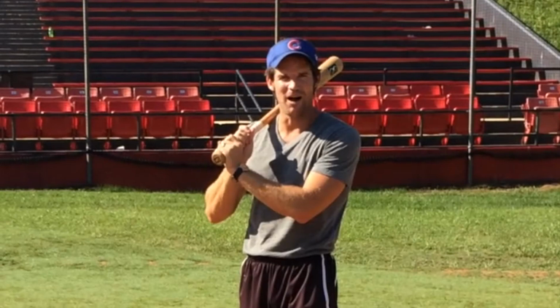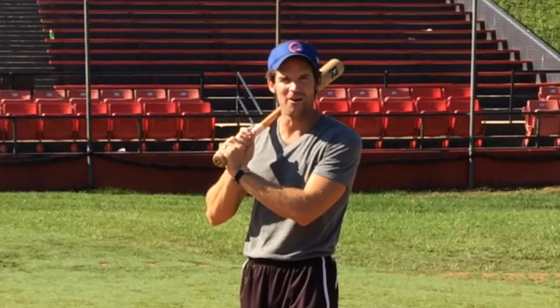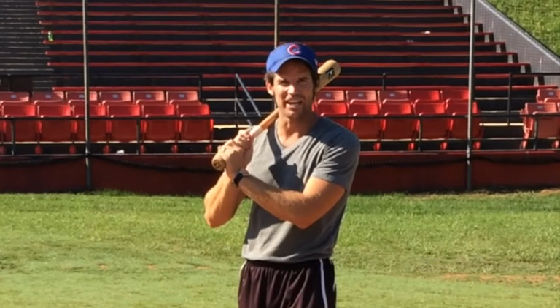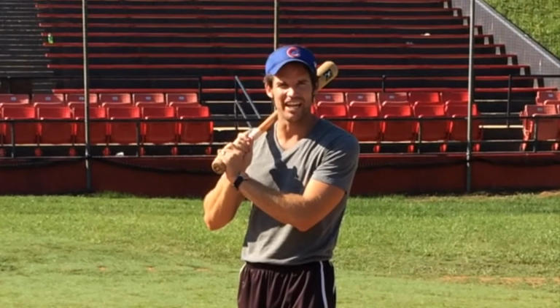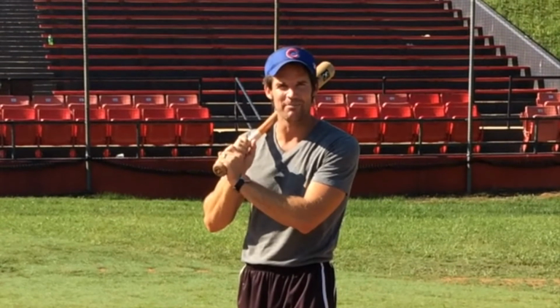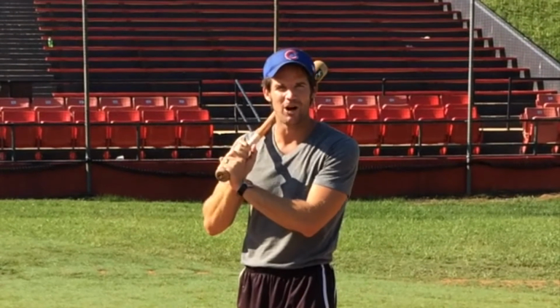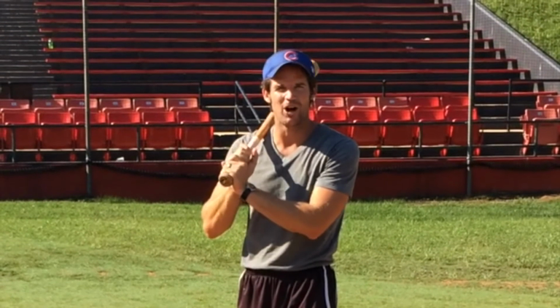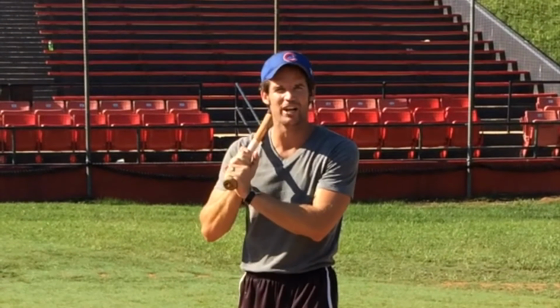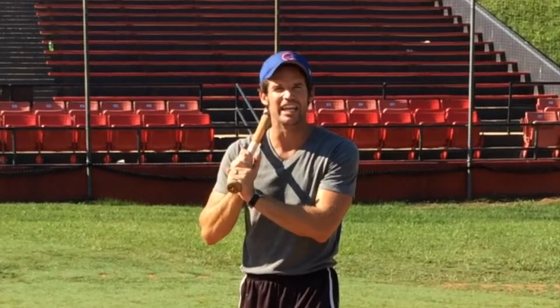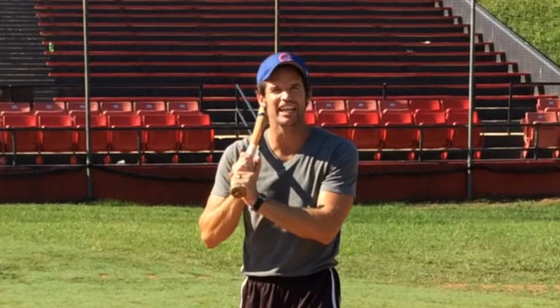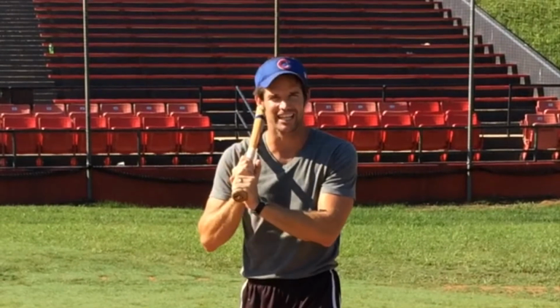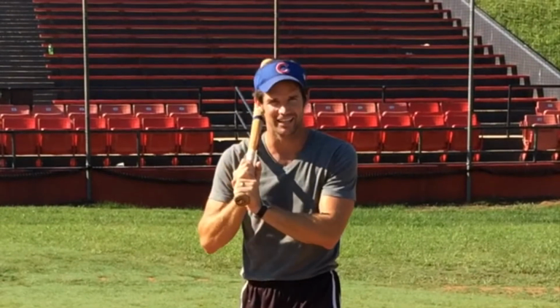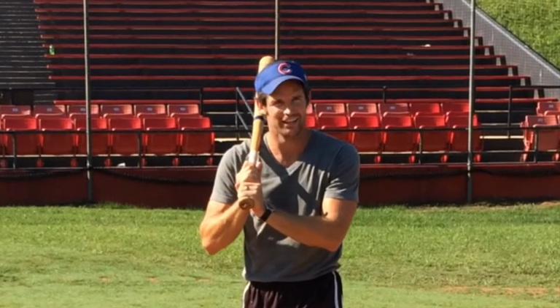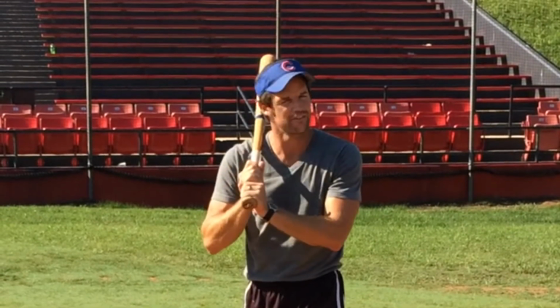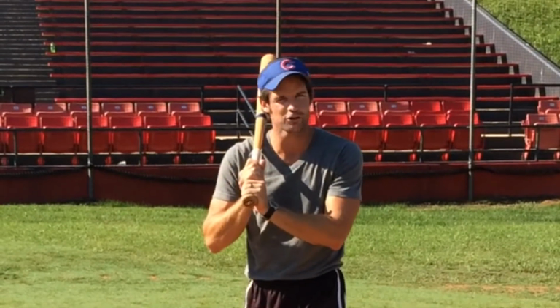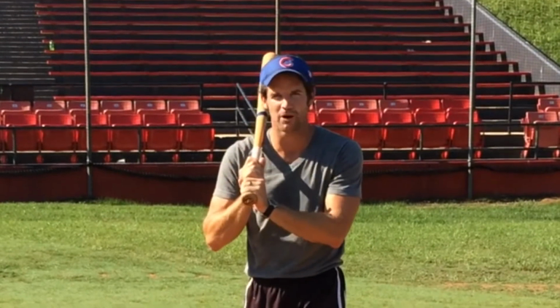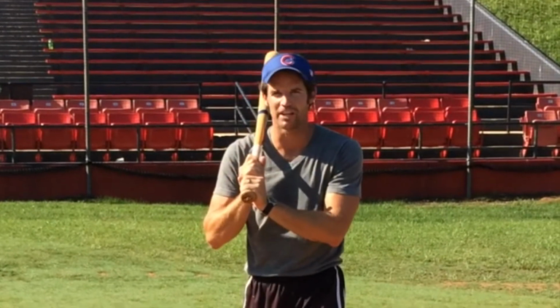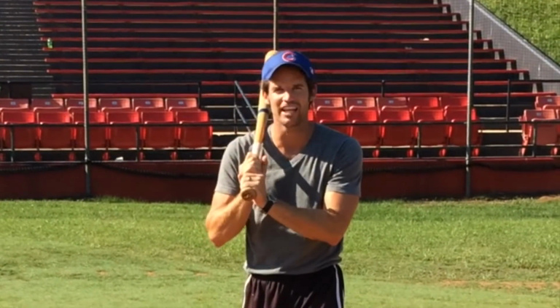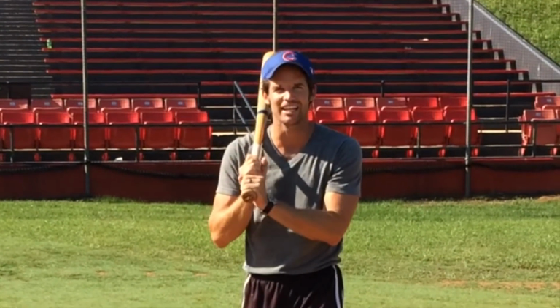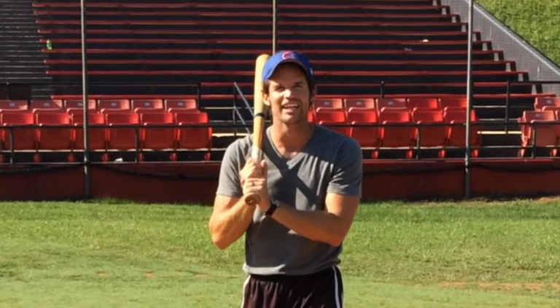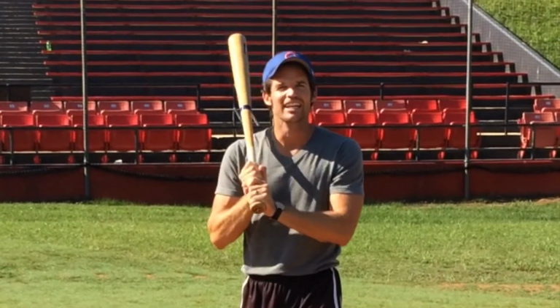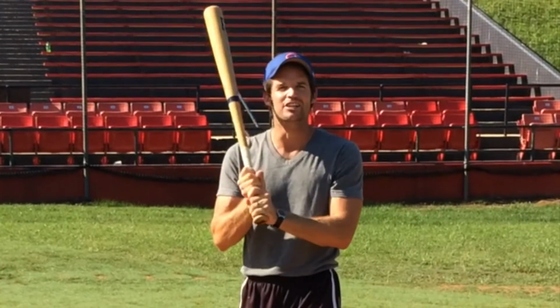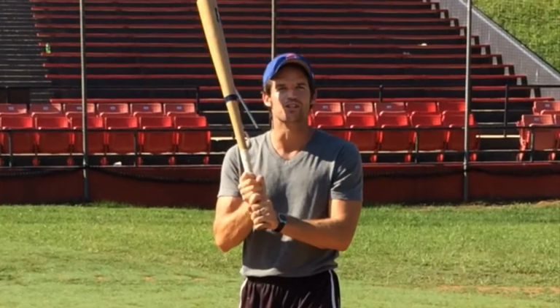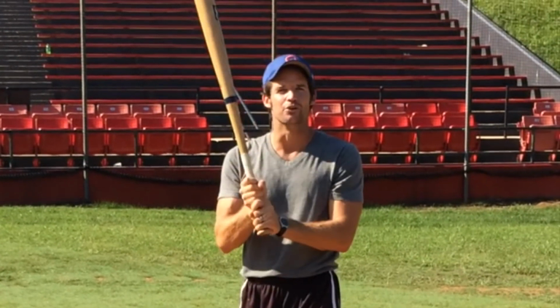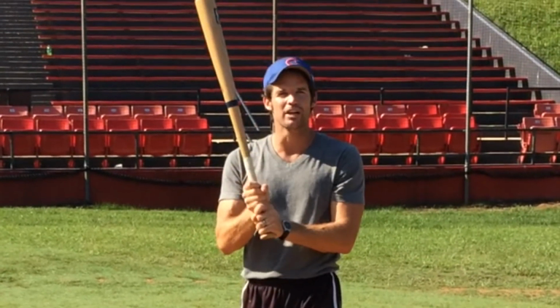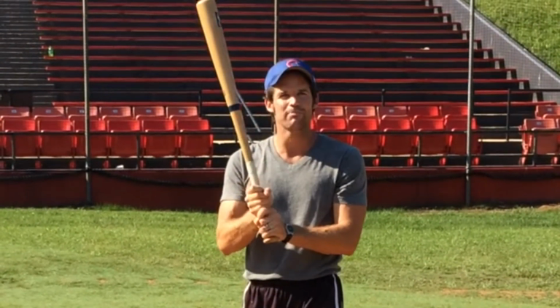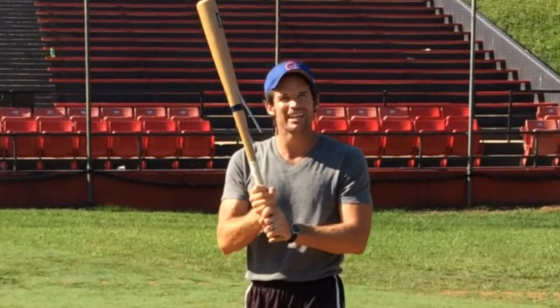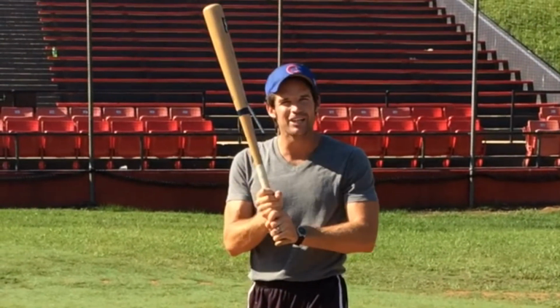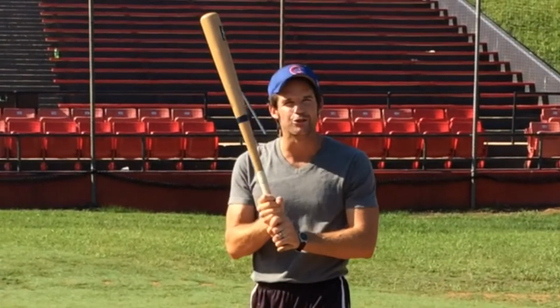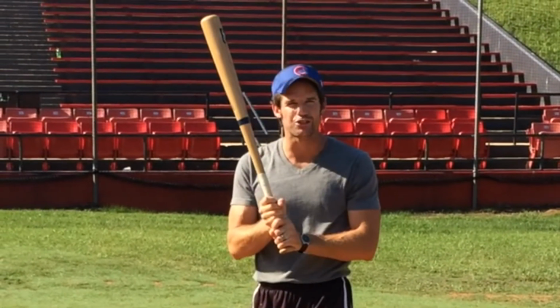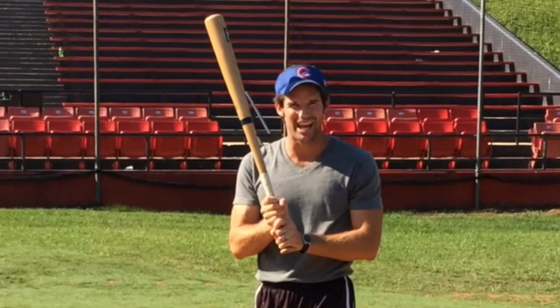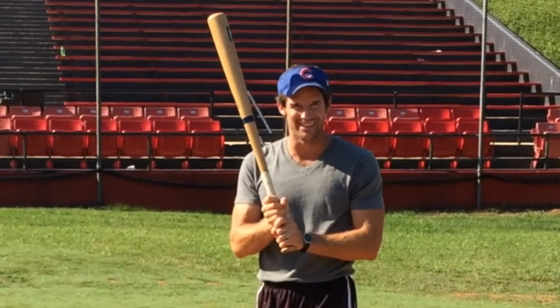Ball game on hitting. The first part of hitting is the grip and your stance.